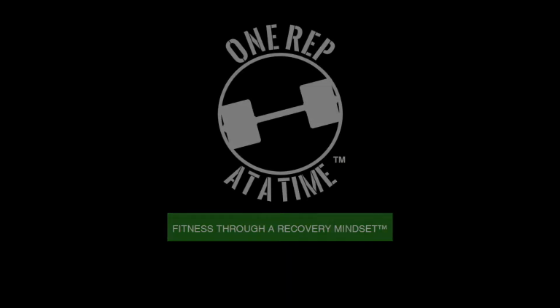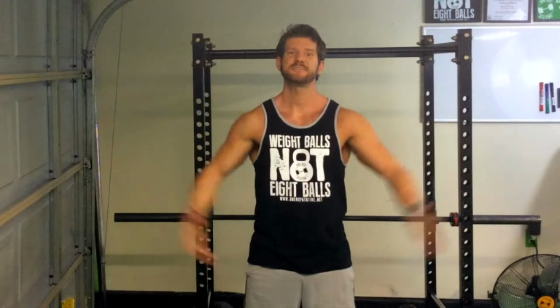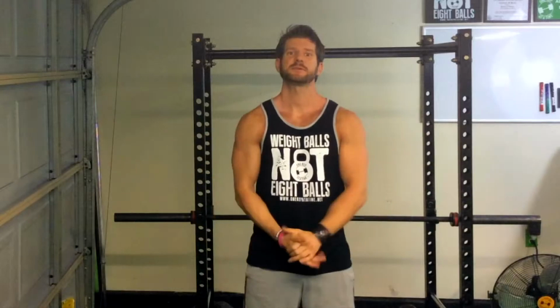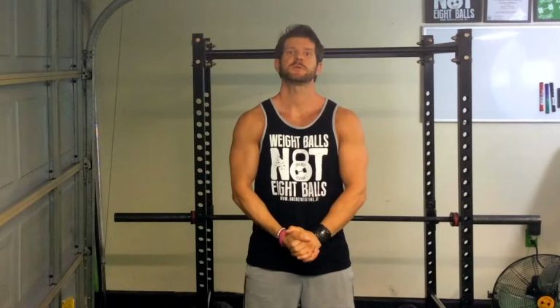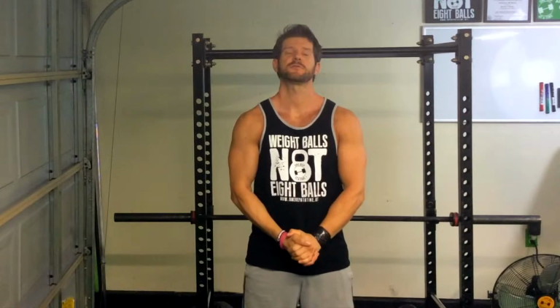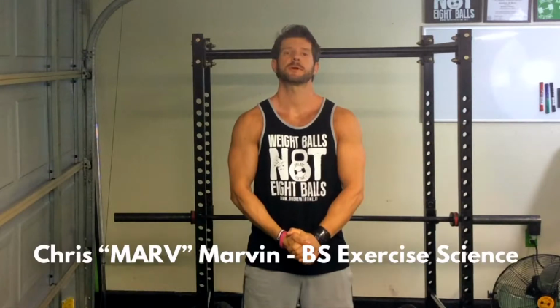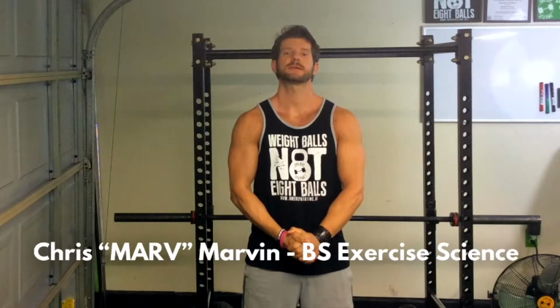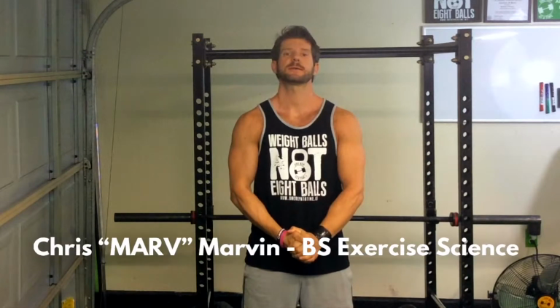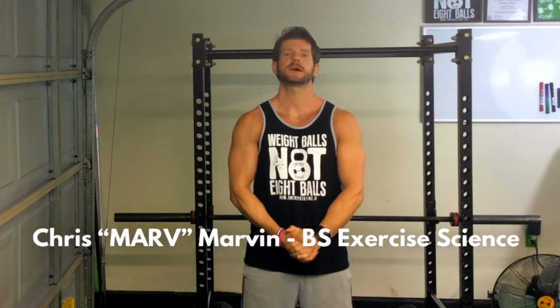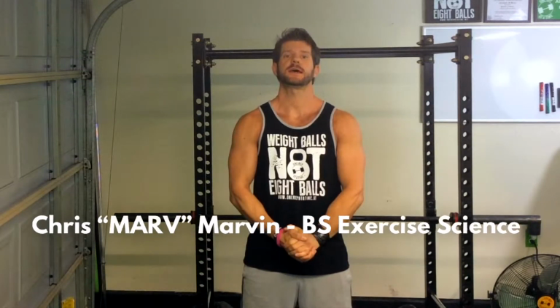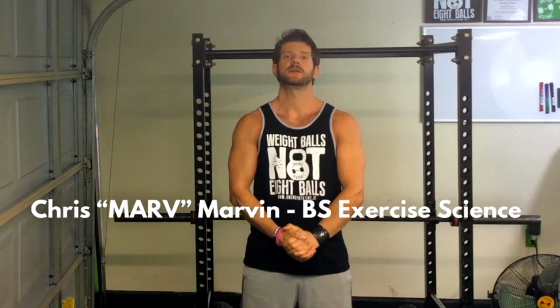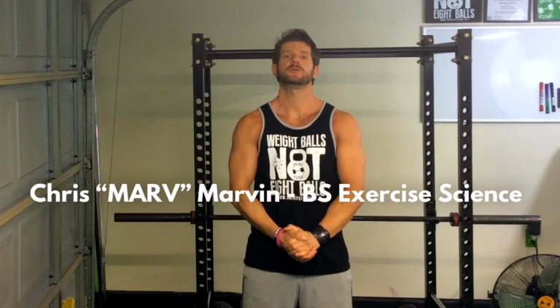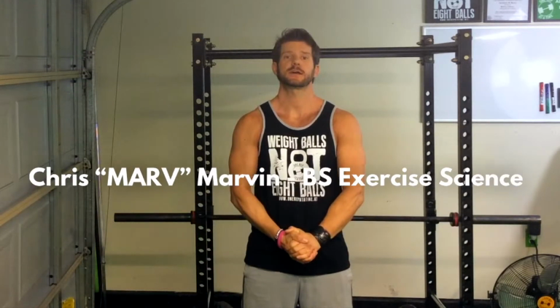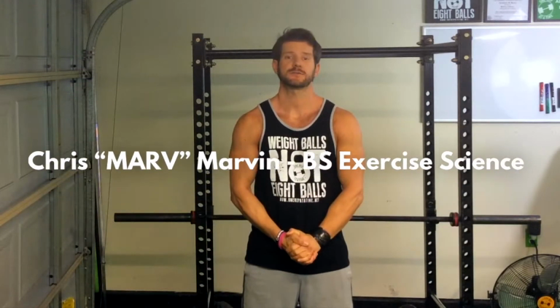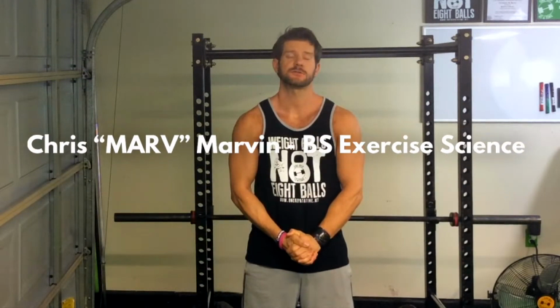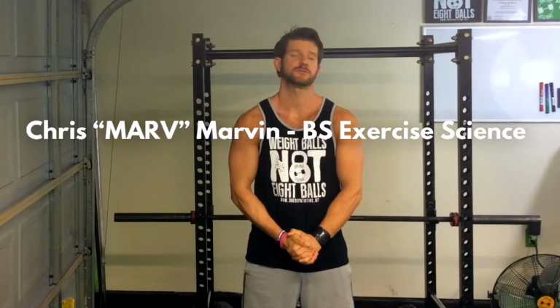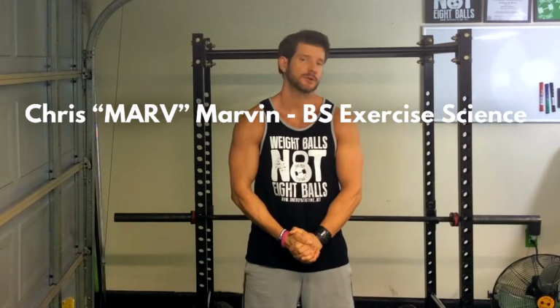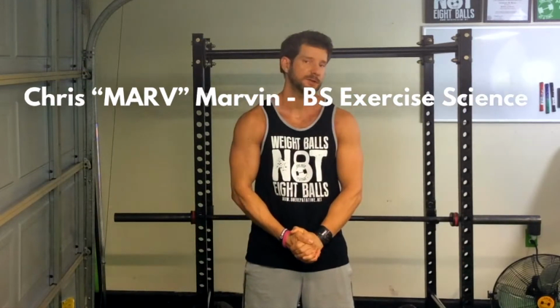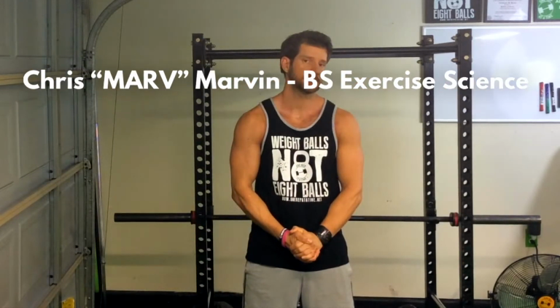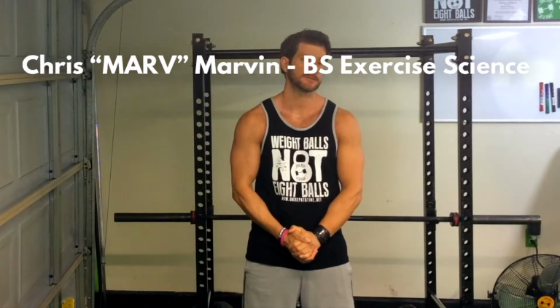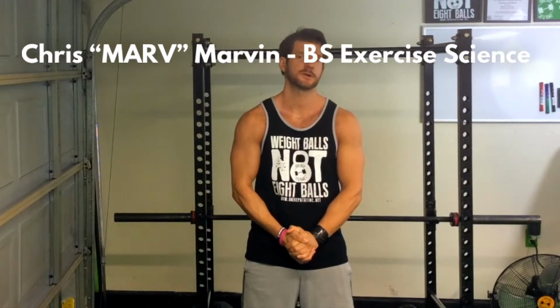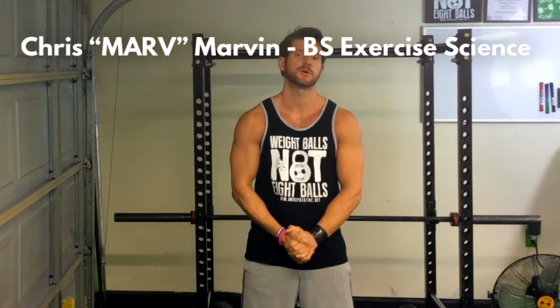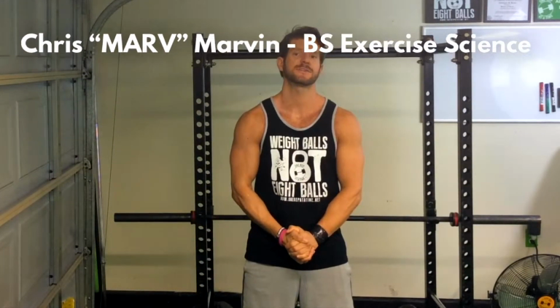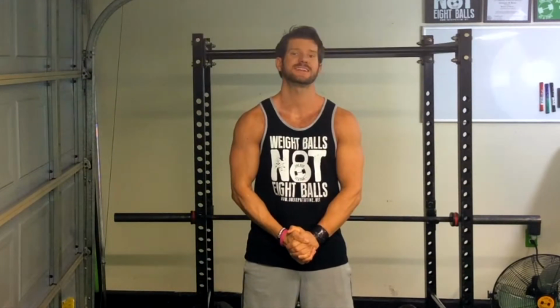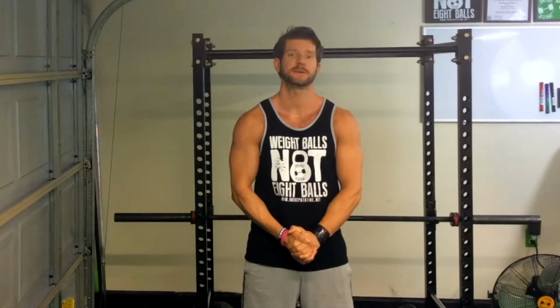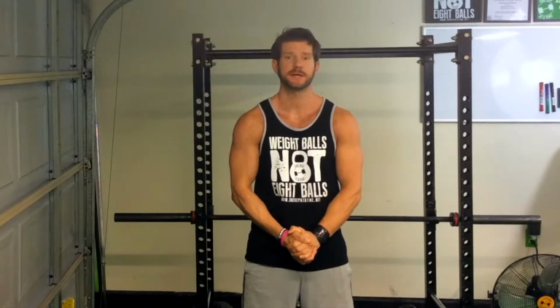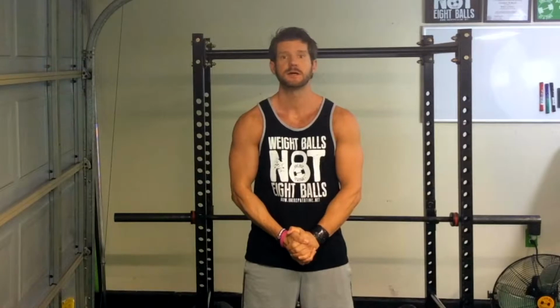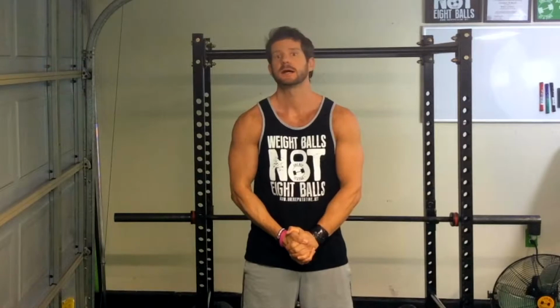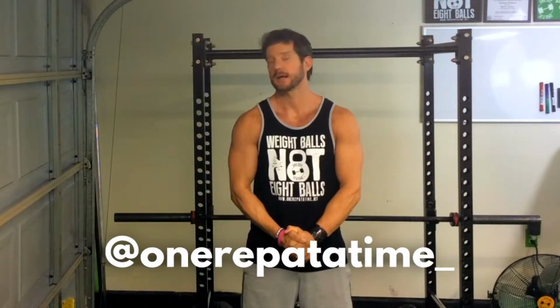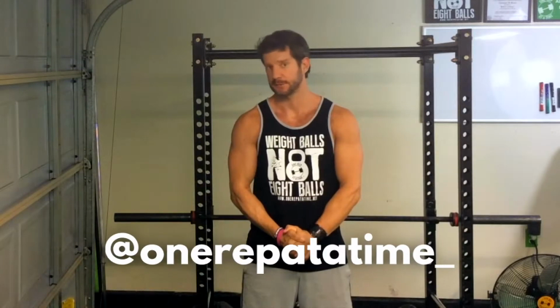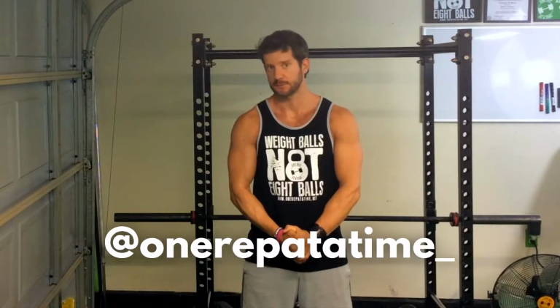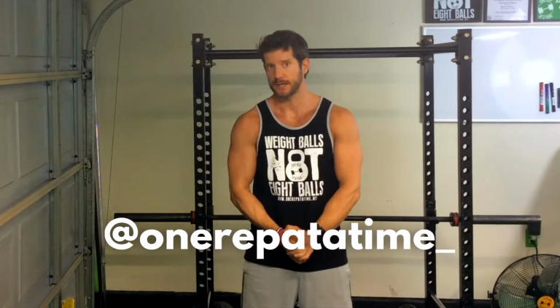Hey family, it's Marv, onerepatattime.net. New exercise tutorial video. Today we're going to go over the dumbbell goblet squat.